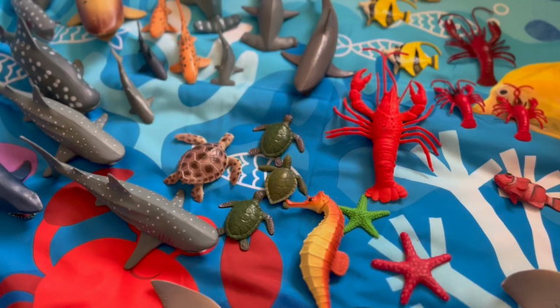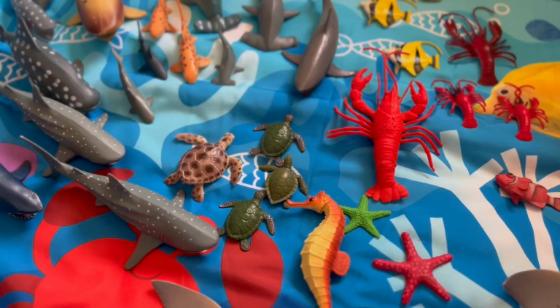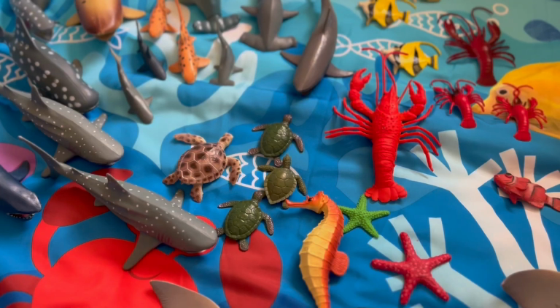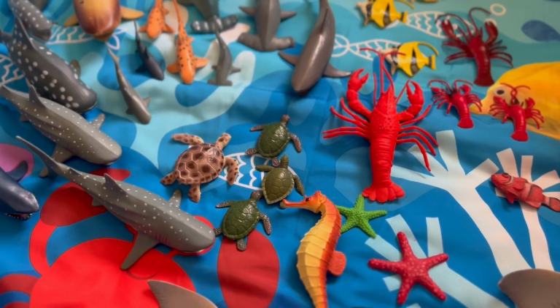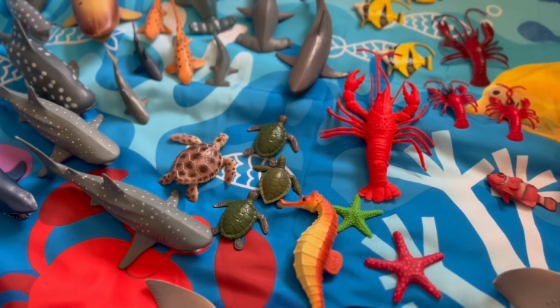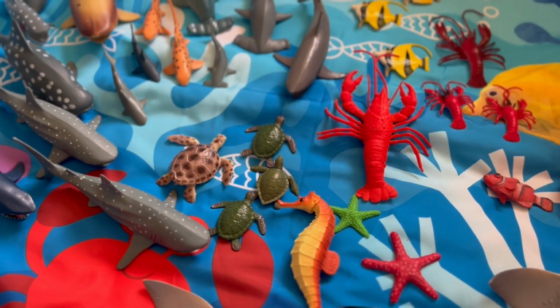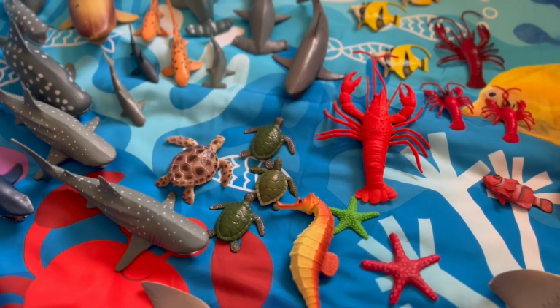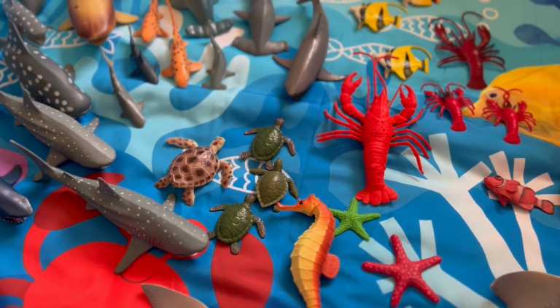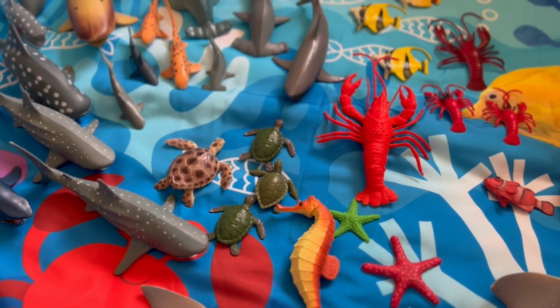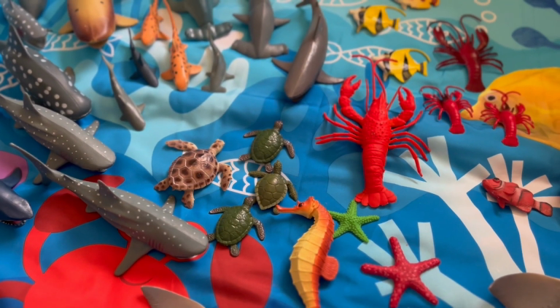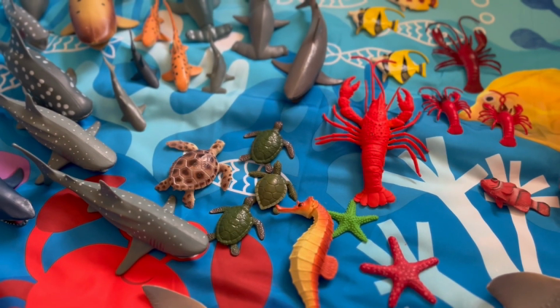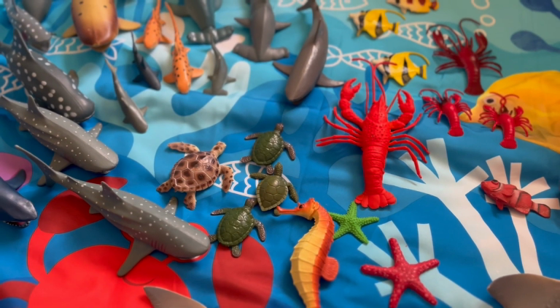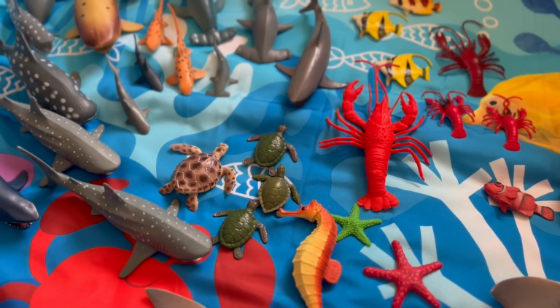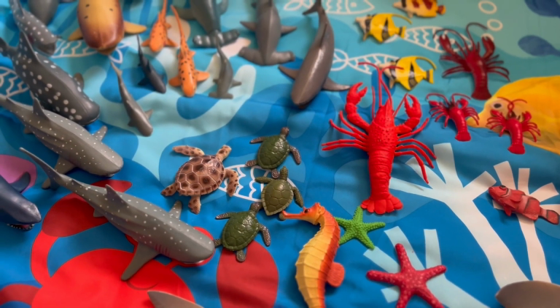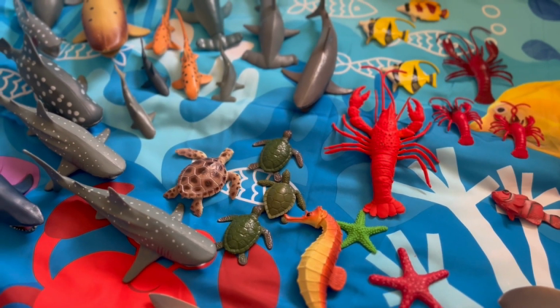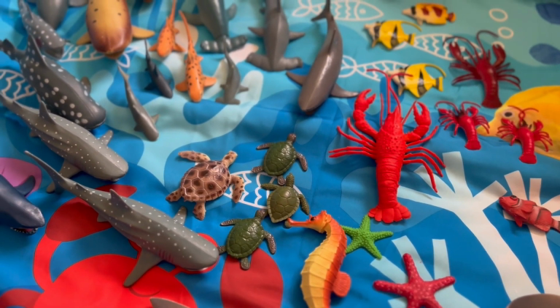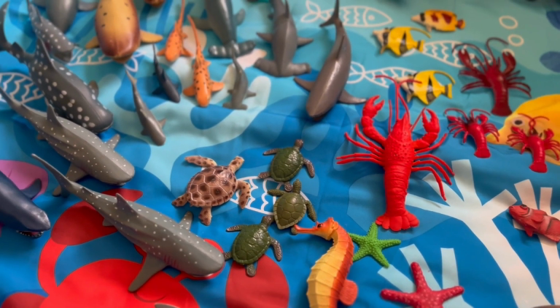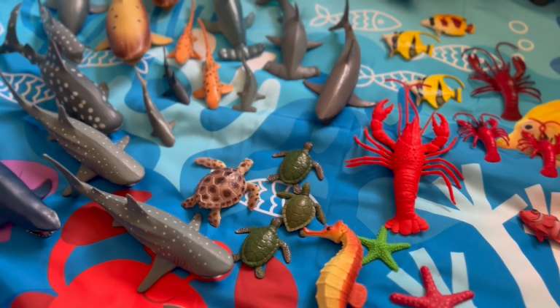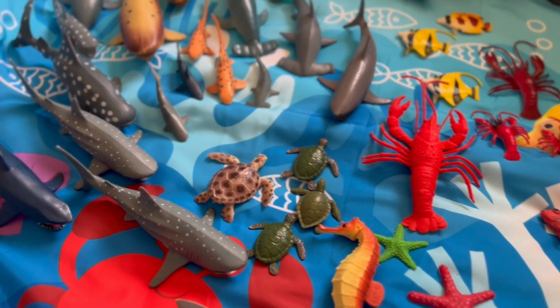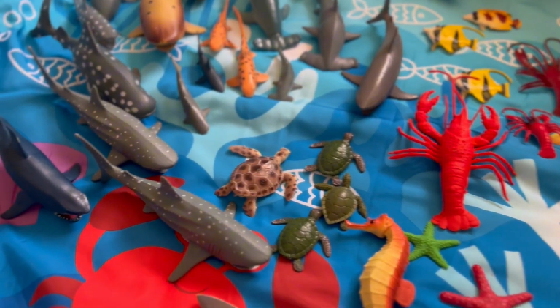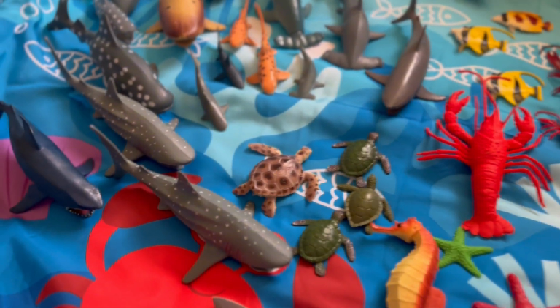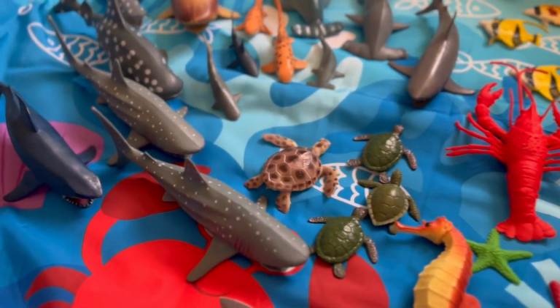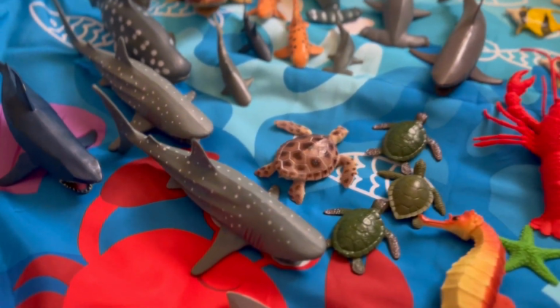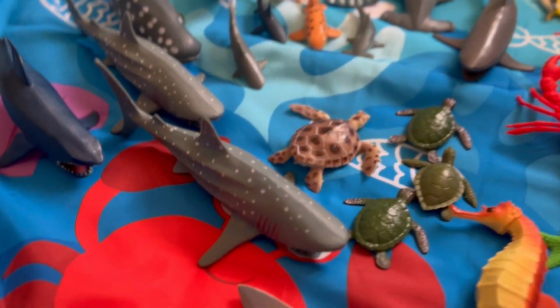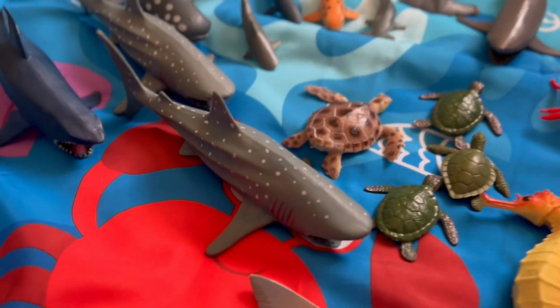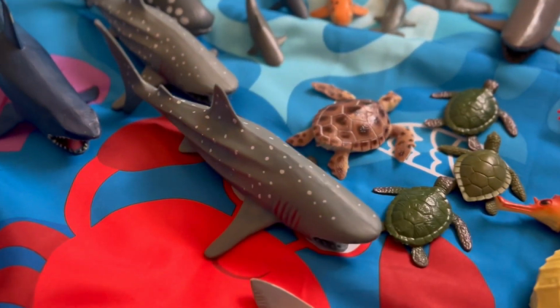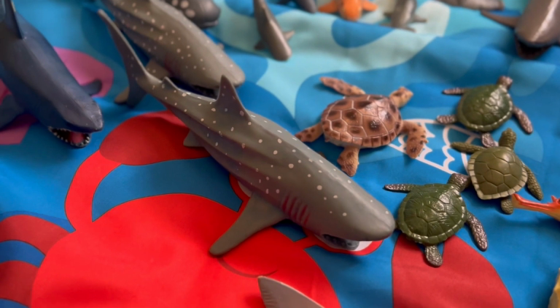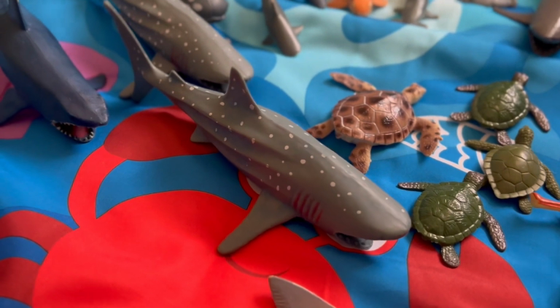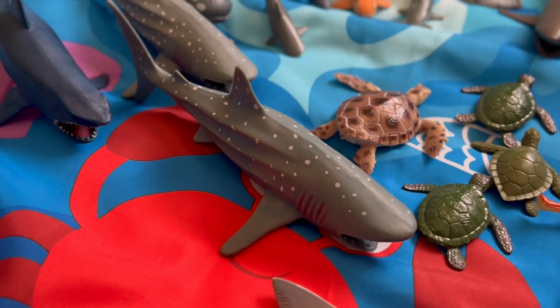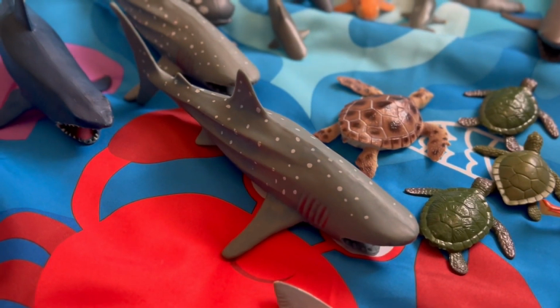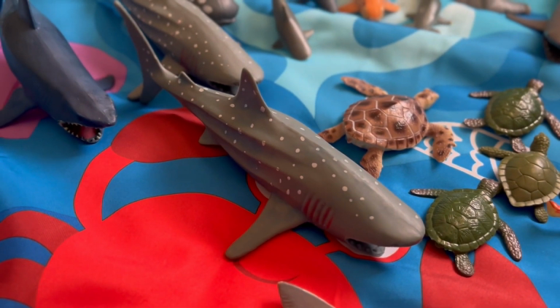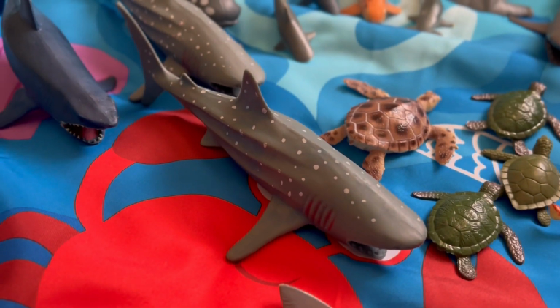Hi kids! Welcome to the video. Today we're going to learn about five different sea animals. Are you ready?